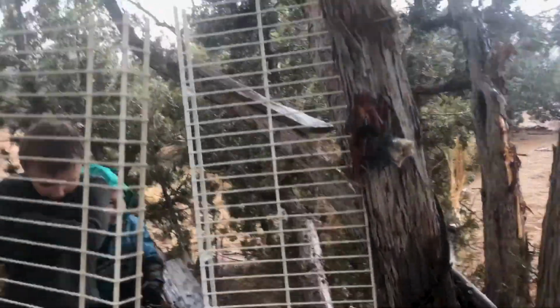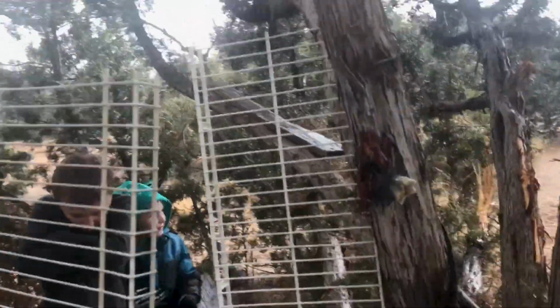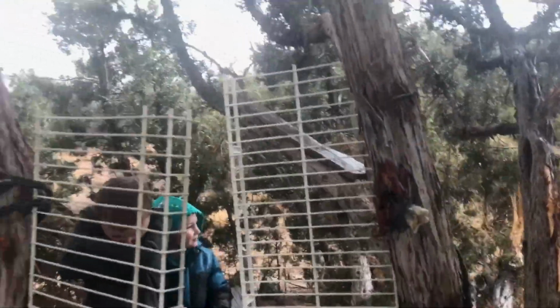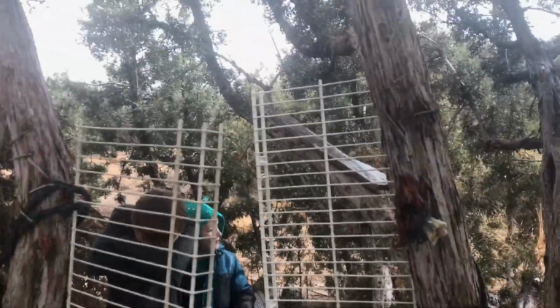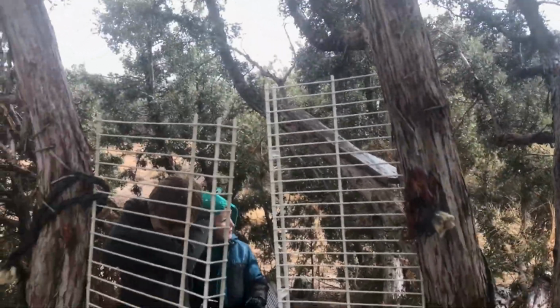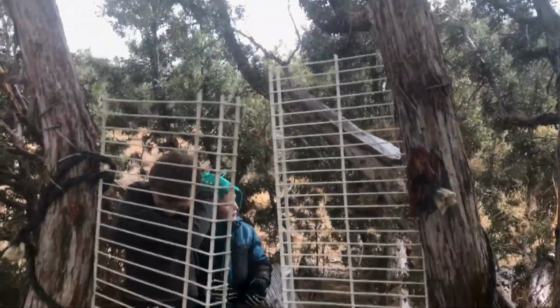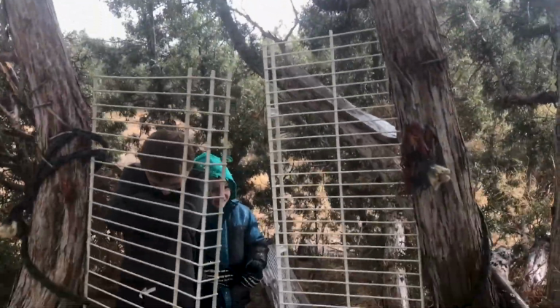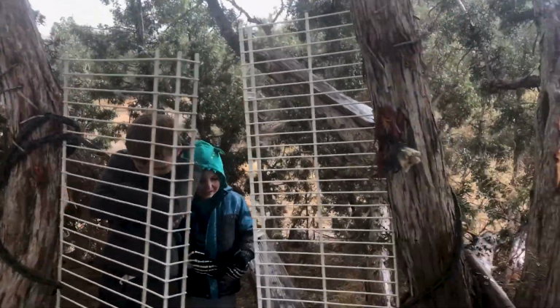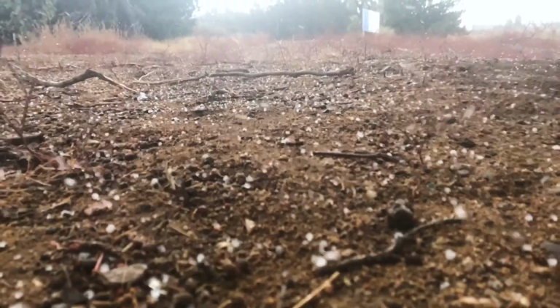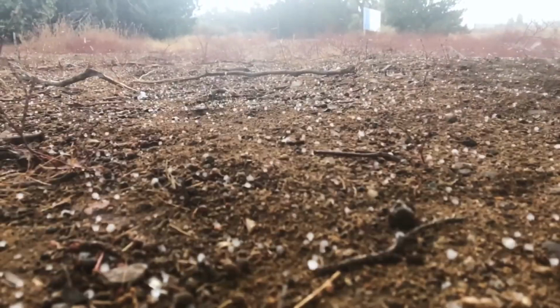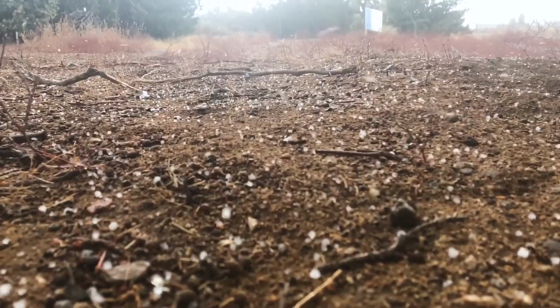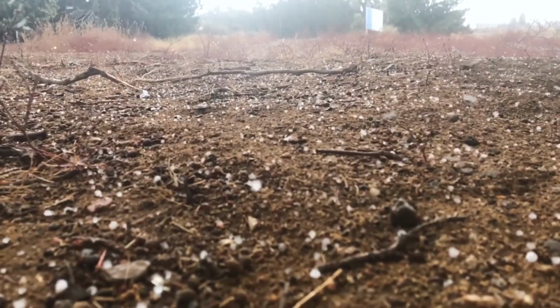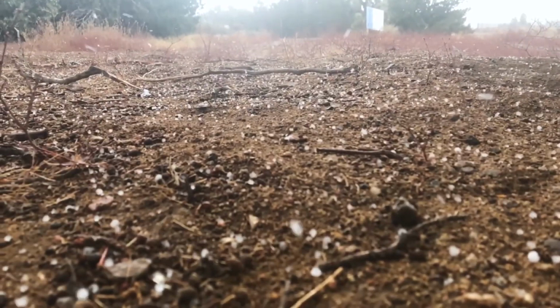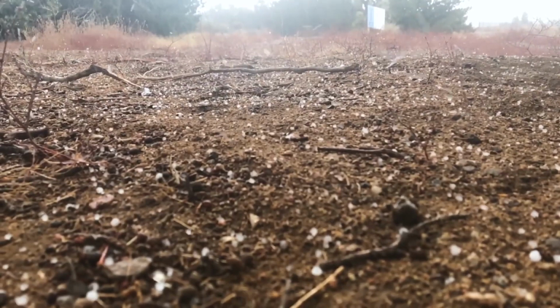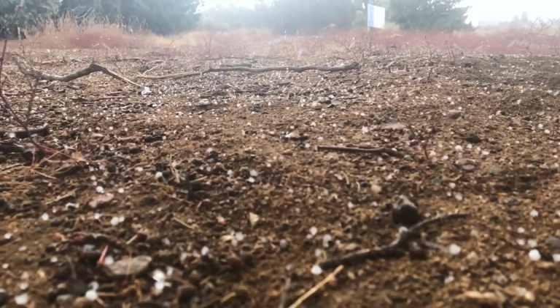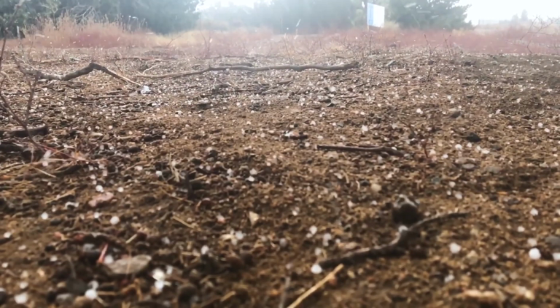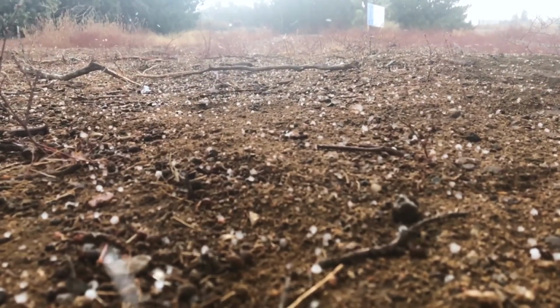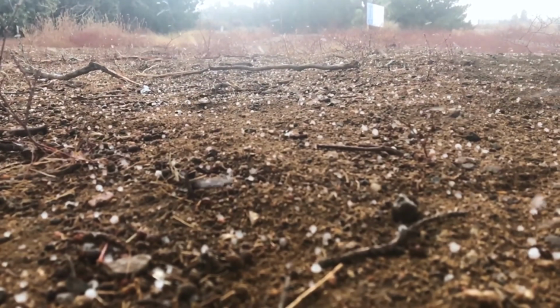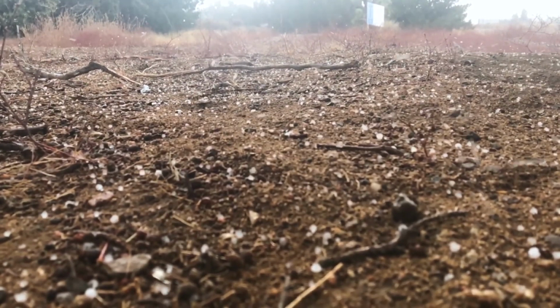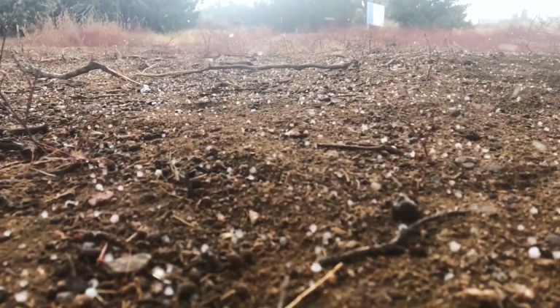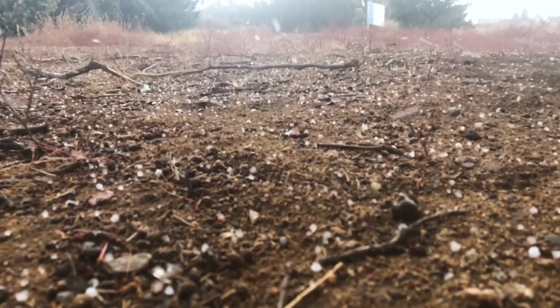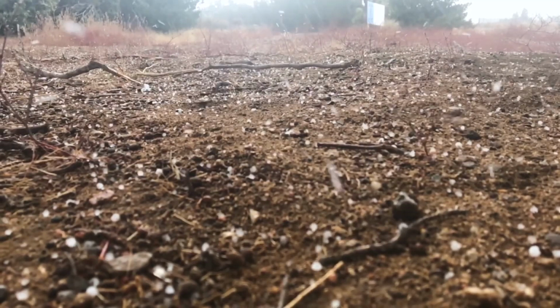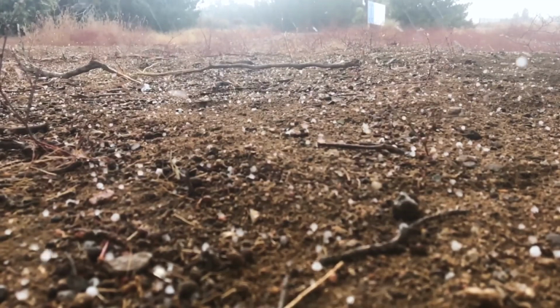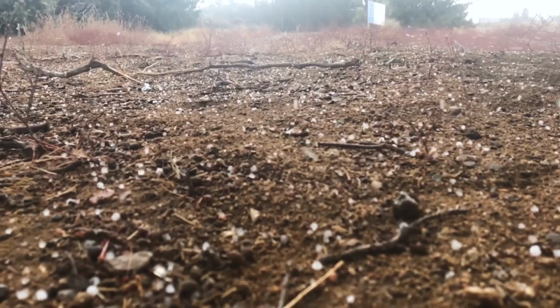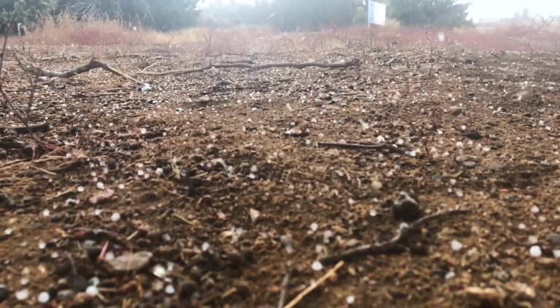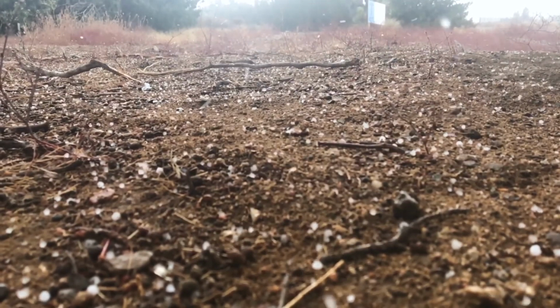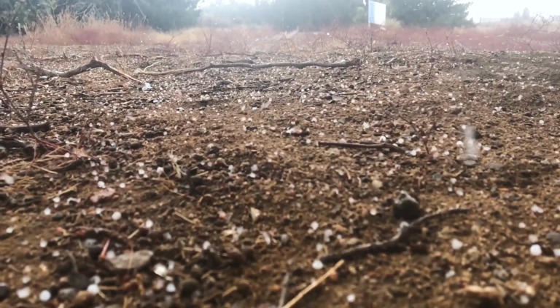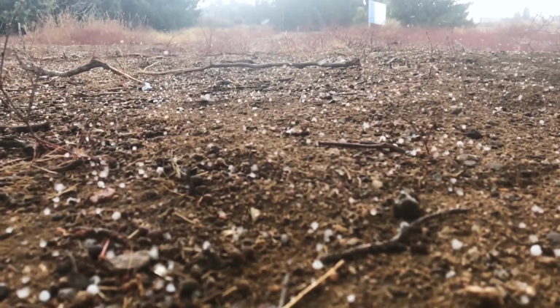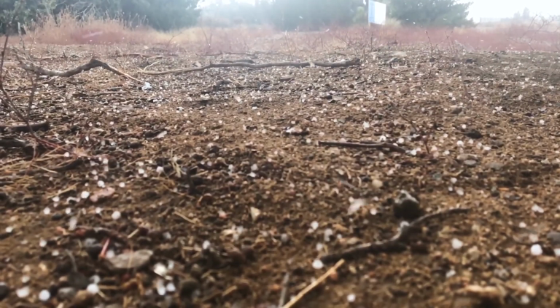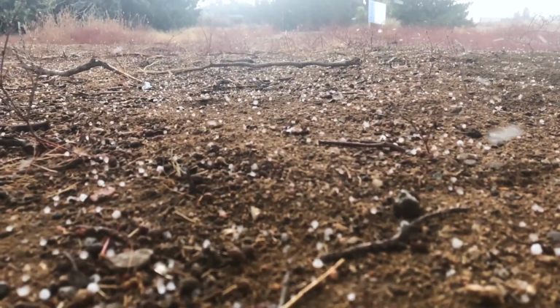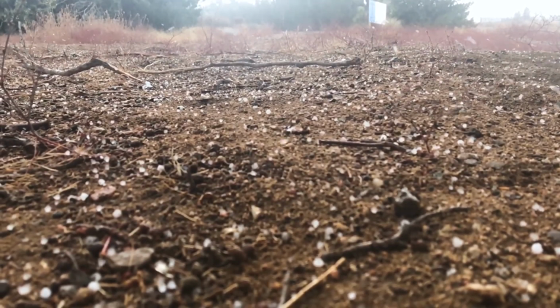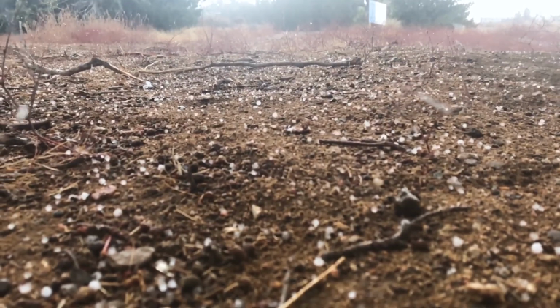Where does hail come from? Hail is a form of solid precipitation, like frozen rain.